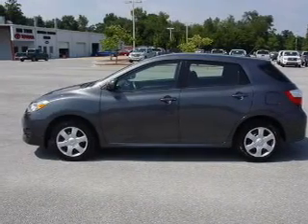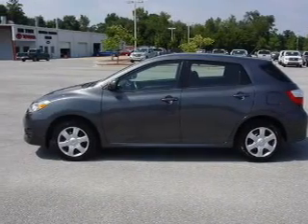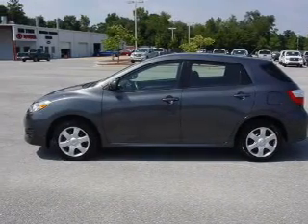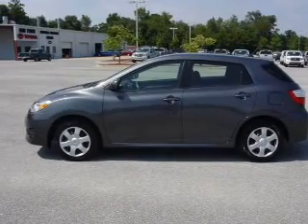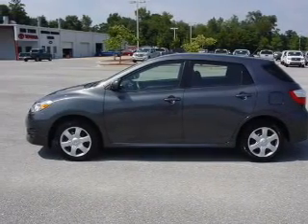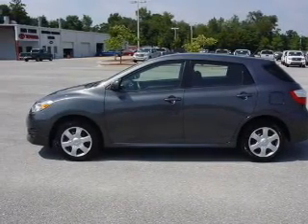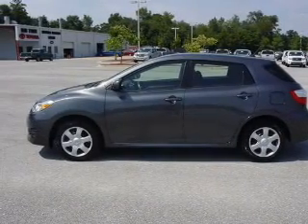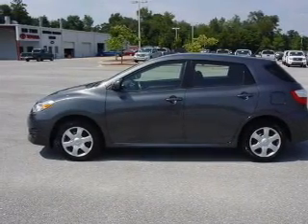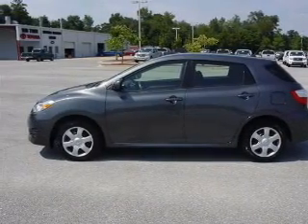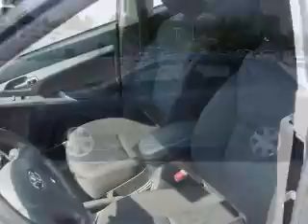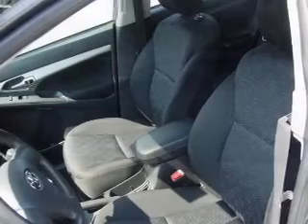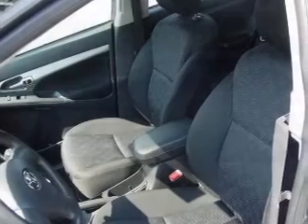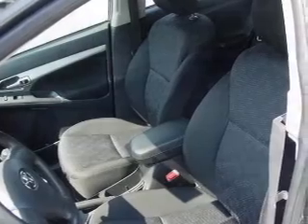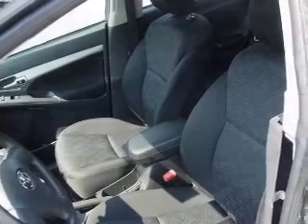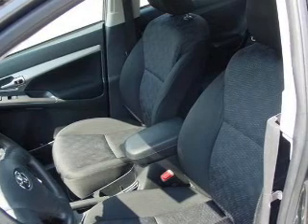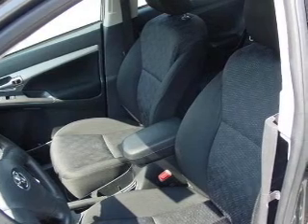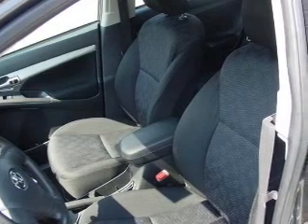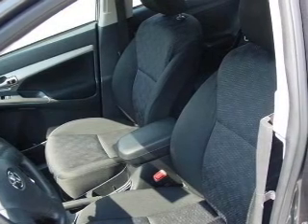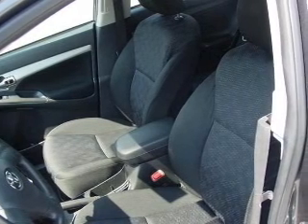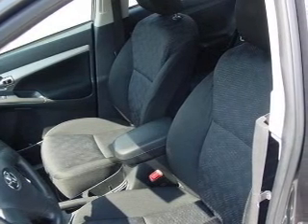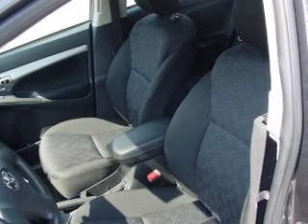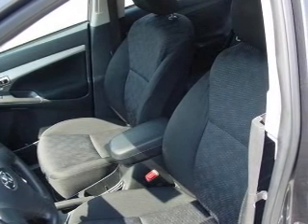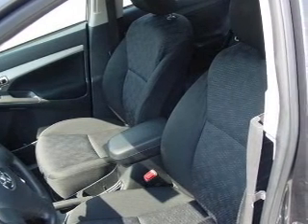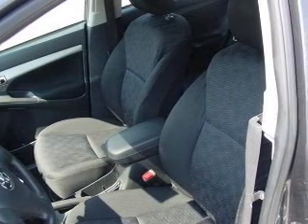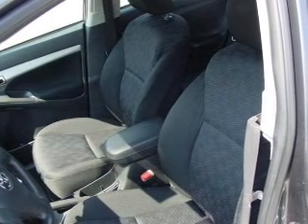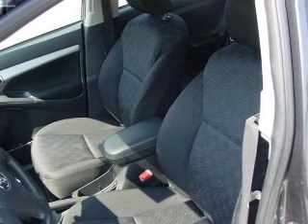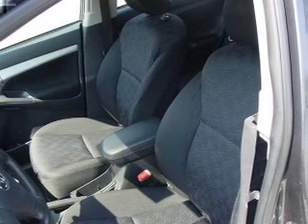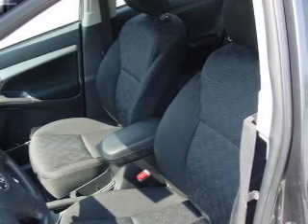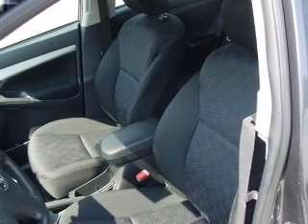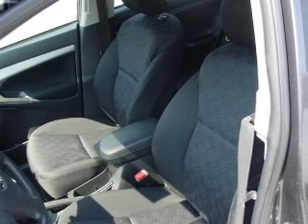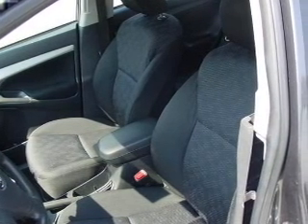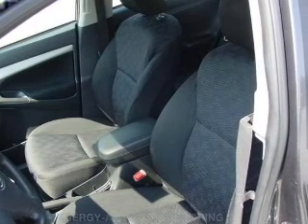Air conditioning. Power door locks. Power windows. Power steering. Cruise control. An alarm system.